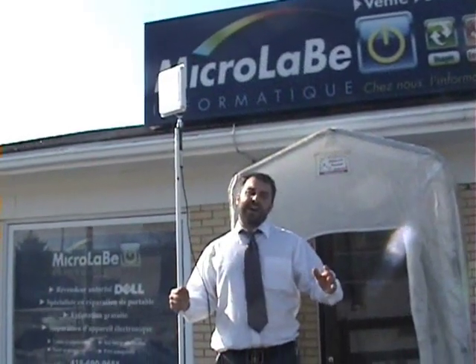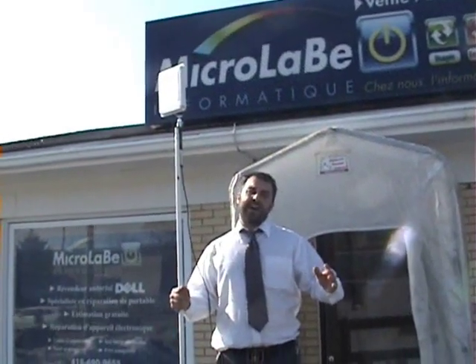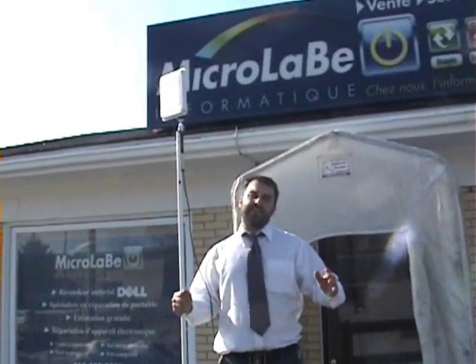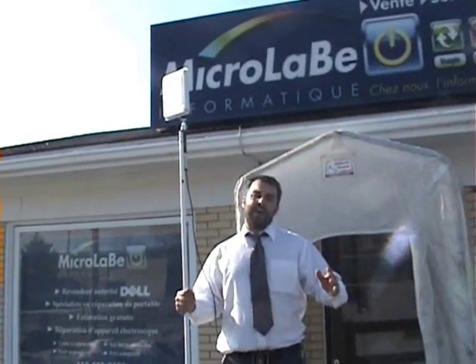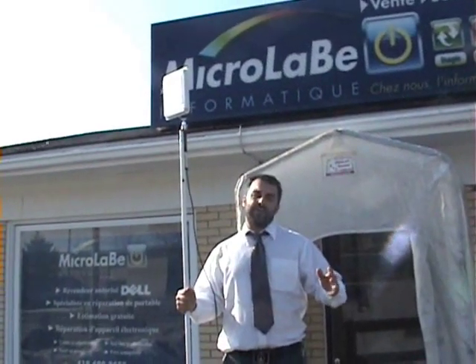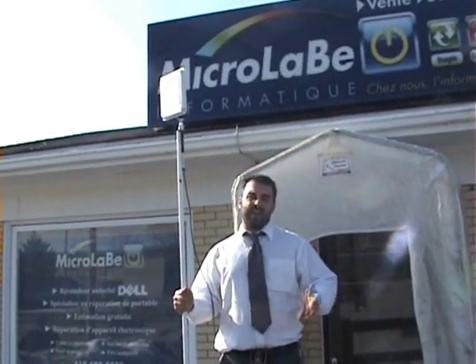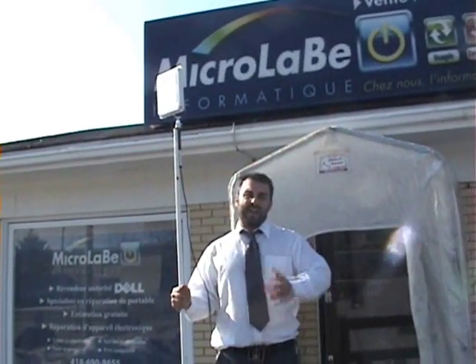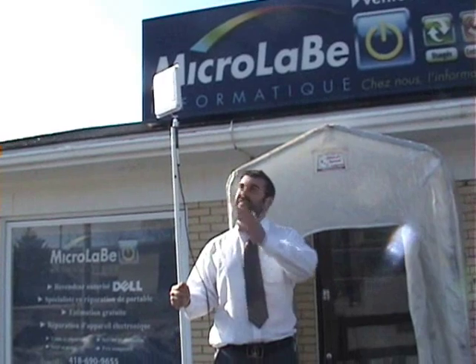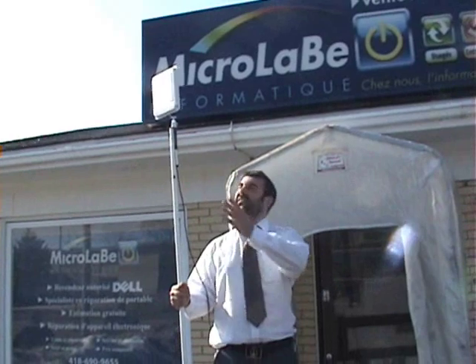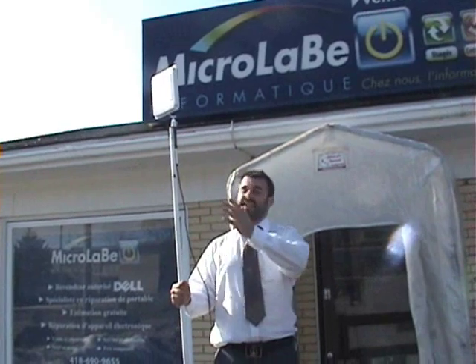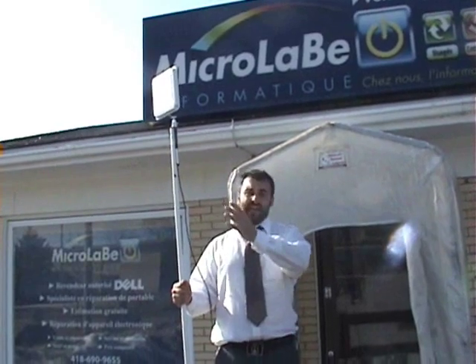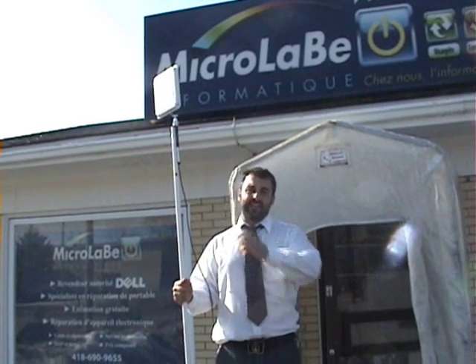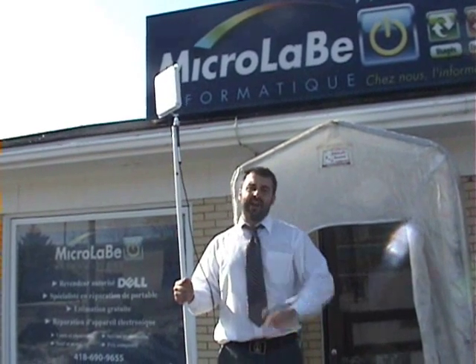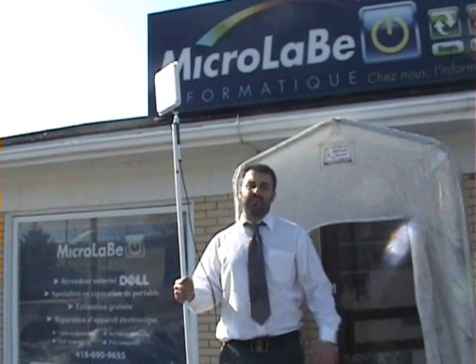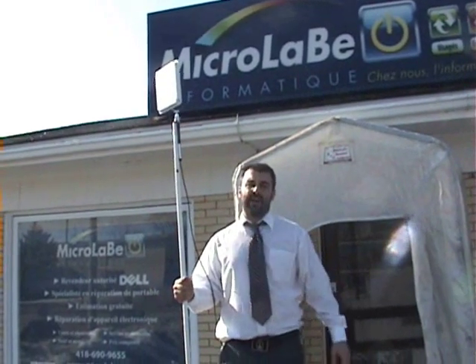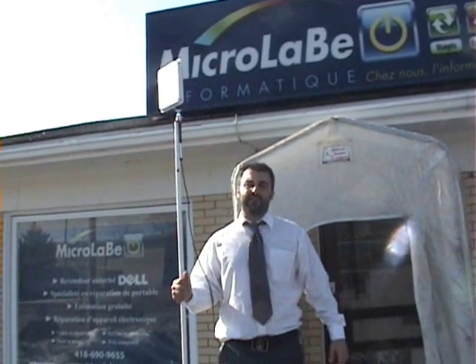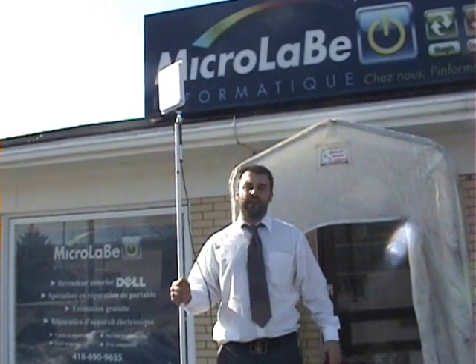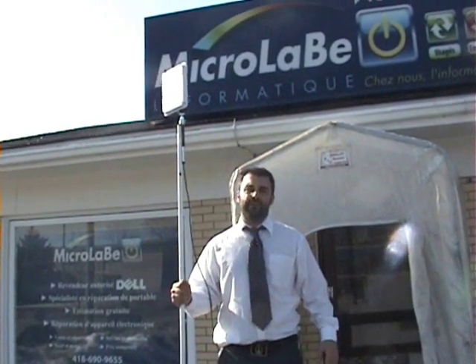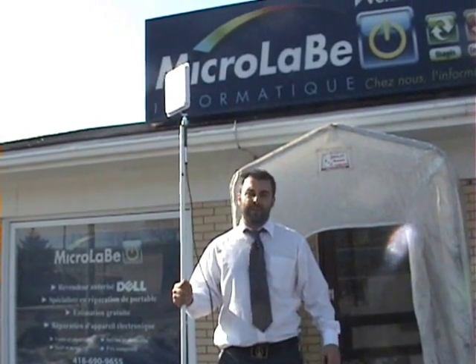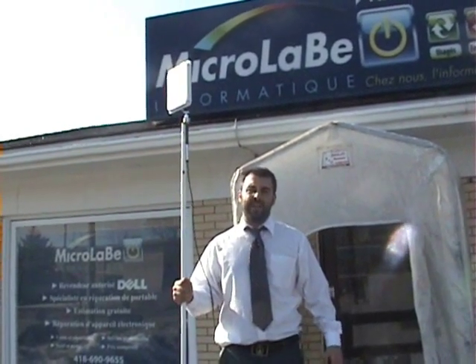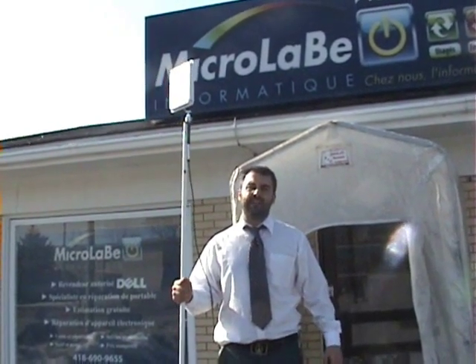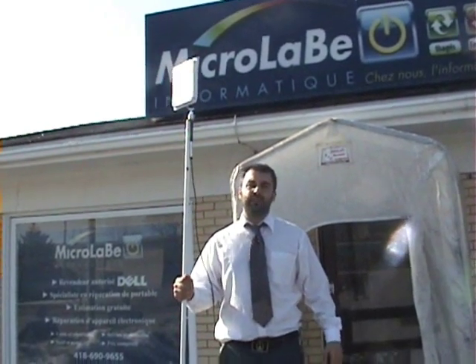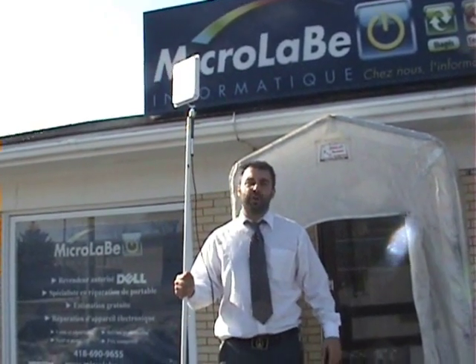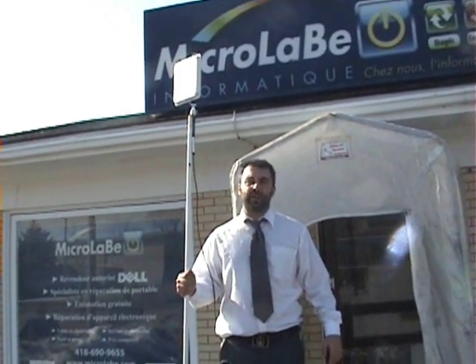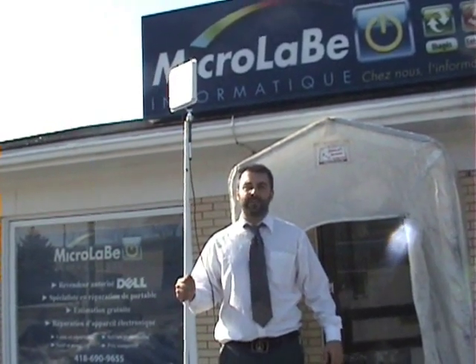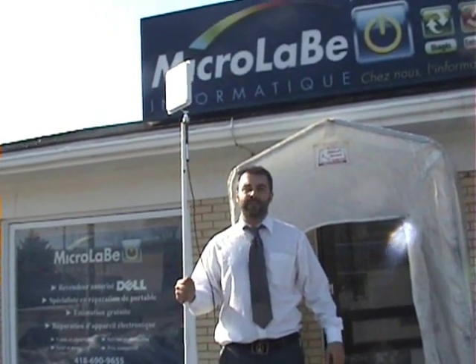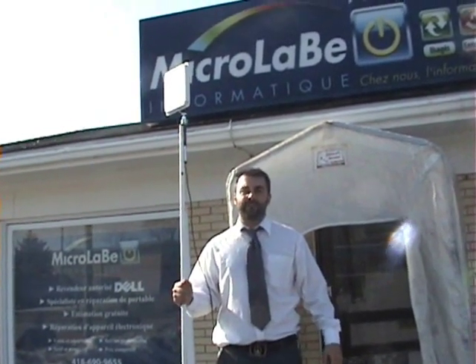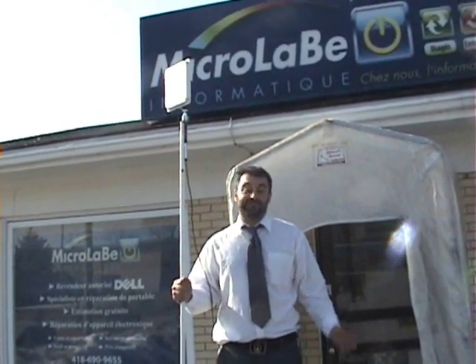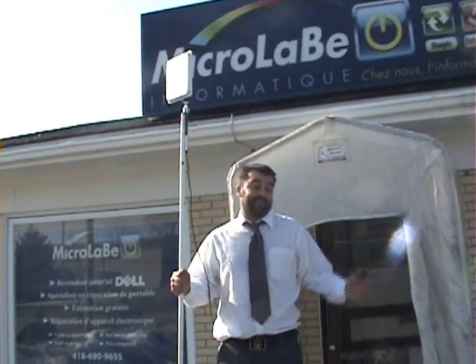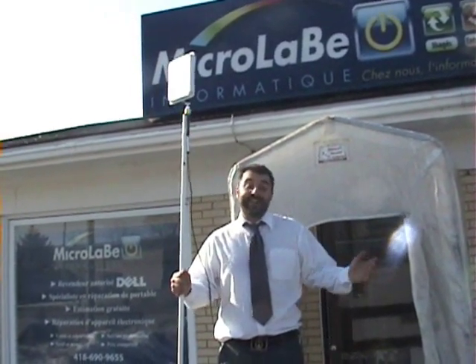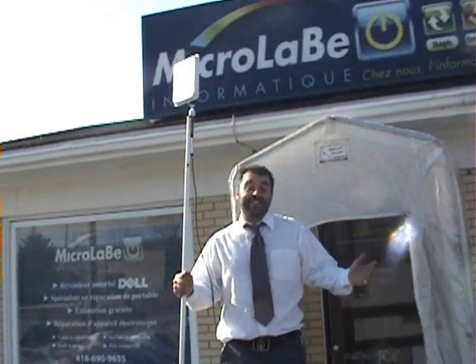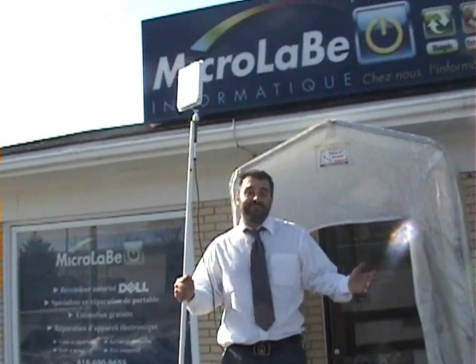Now with the elevated antenna, we have 48 networks. That's it!